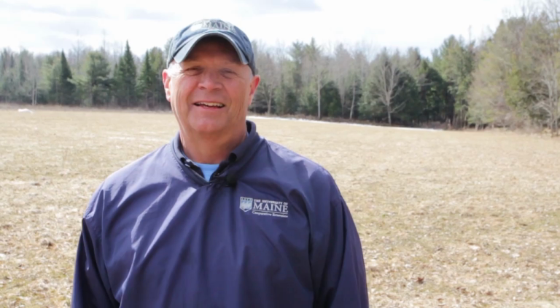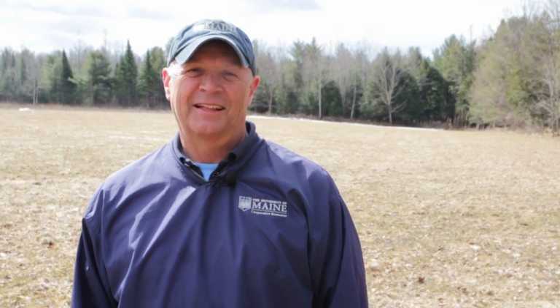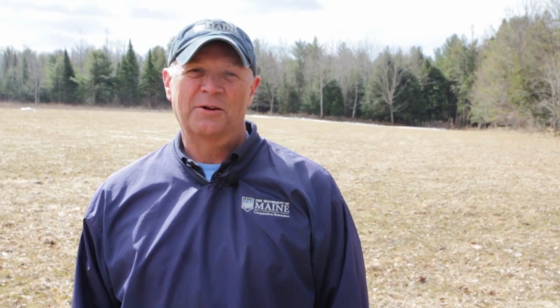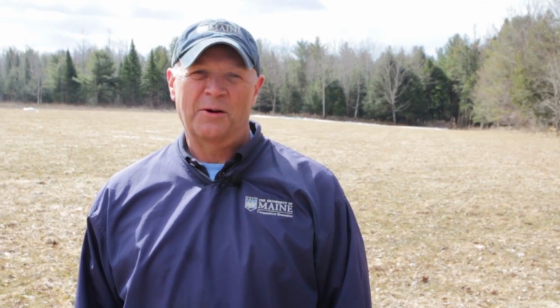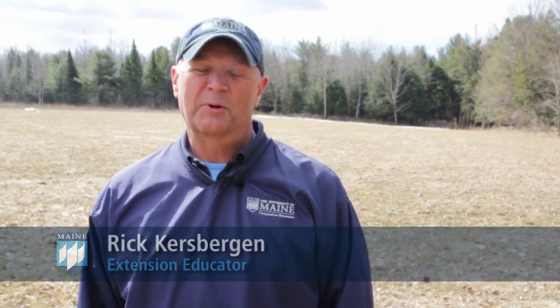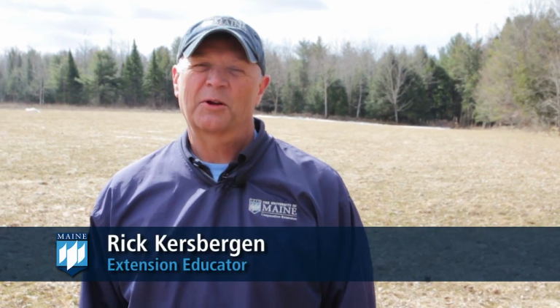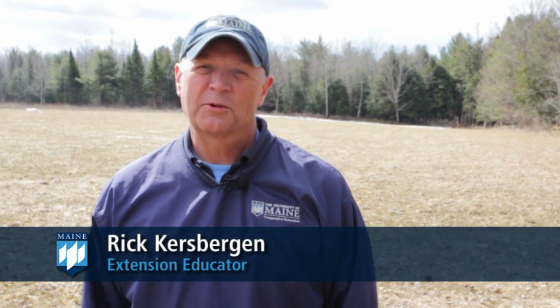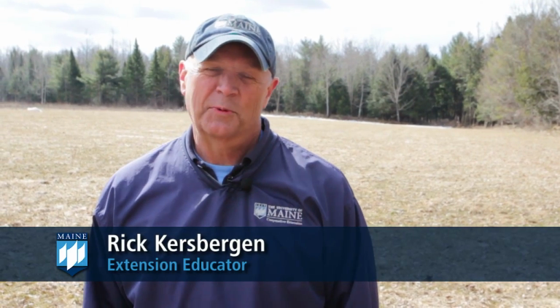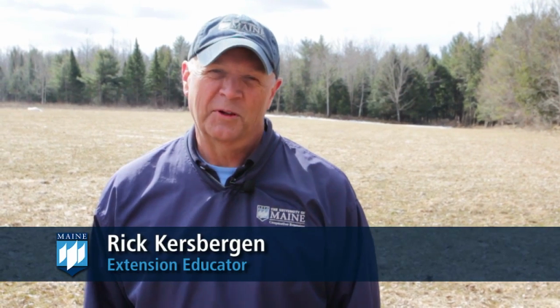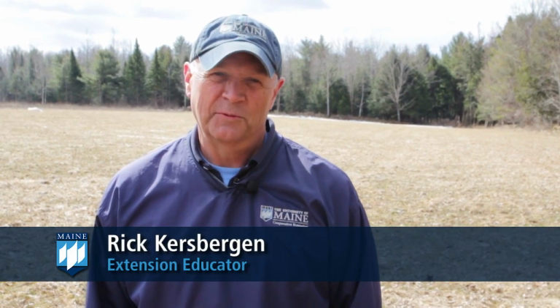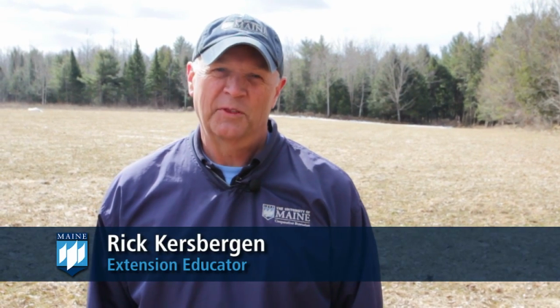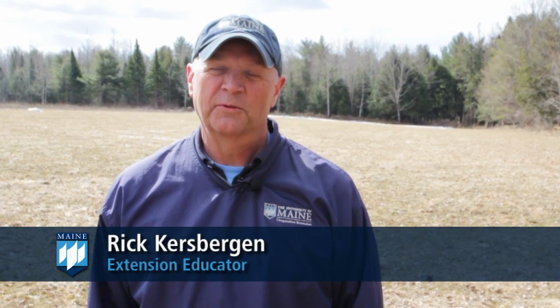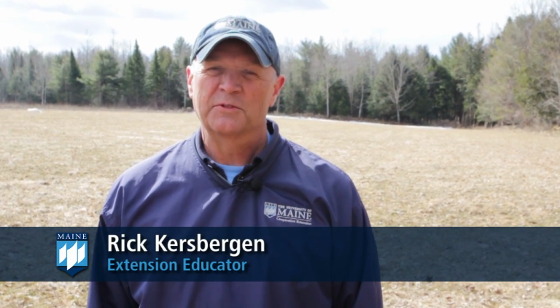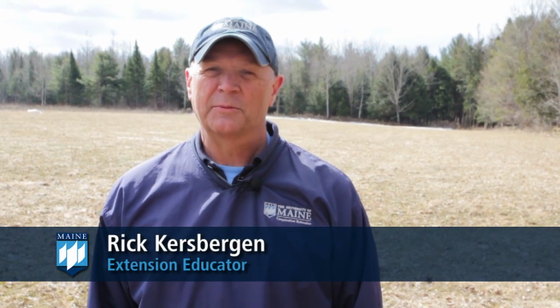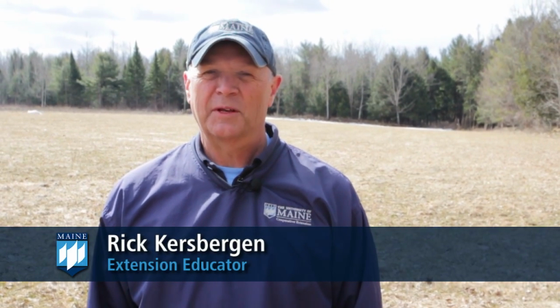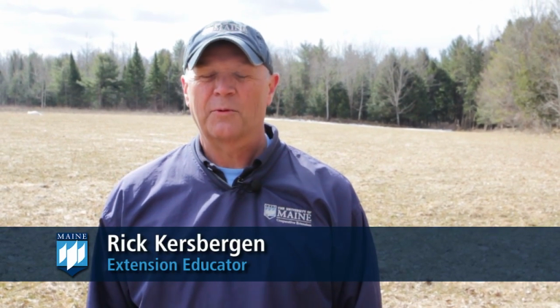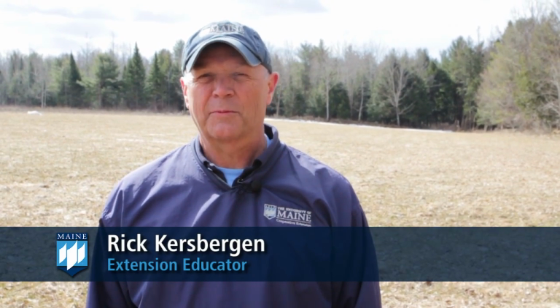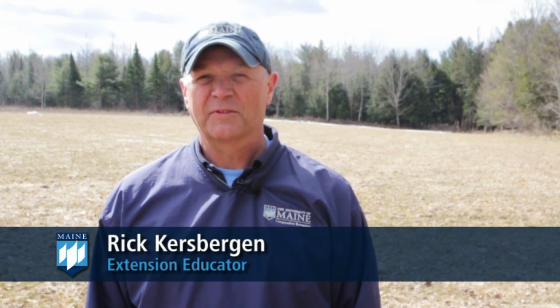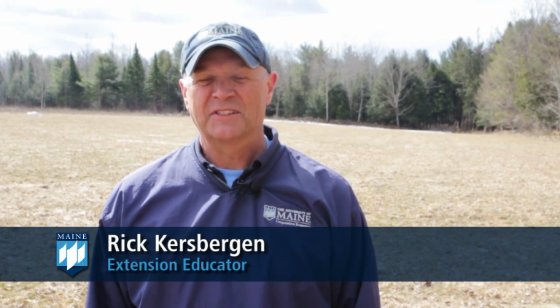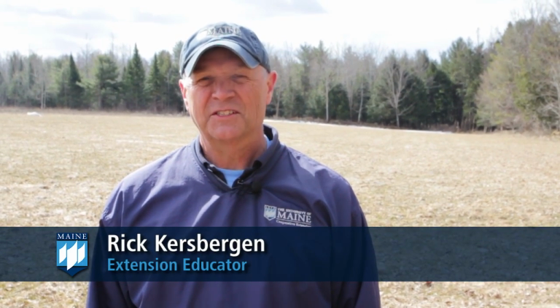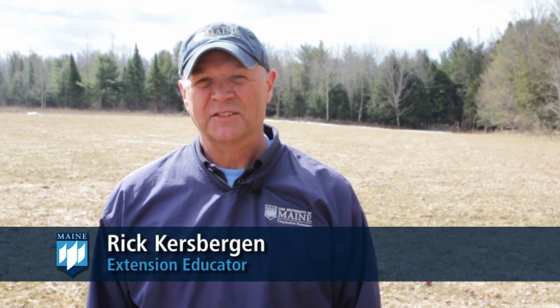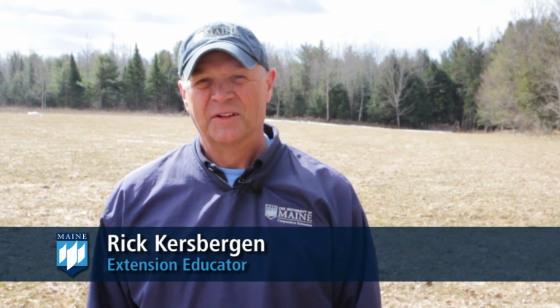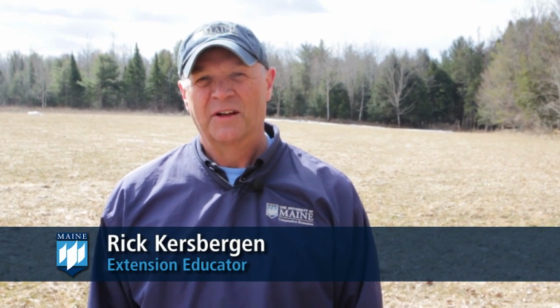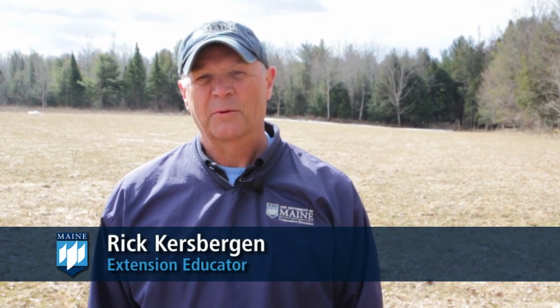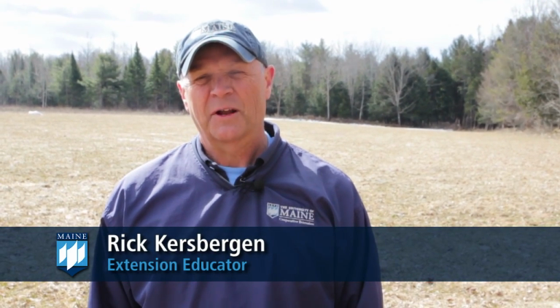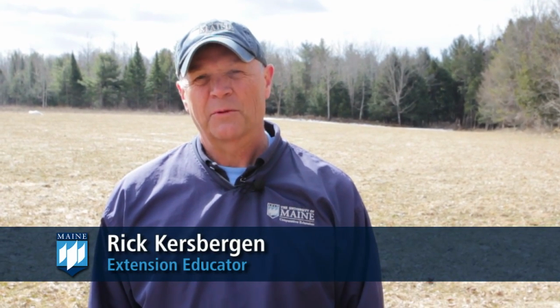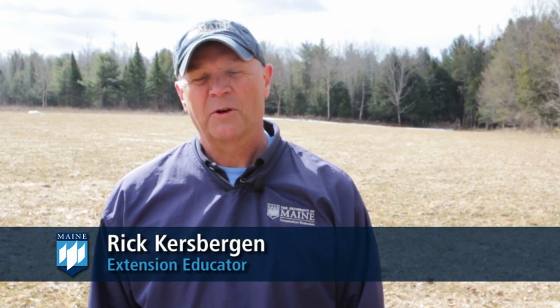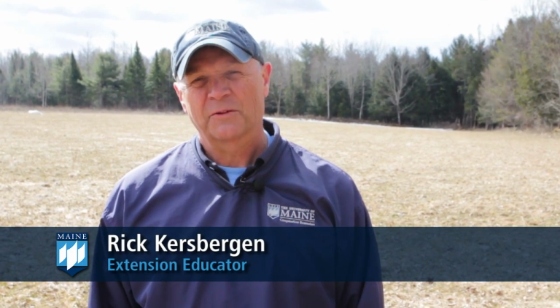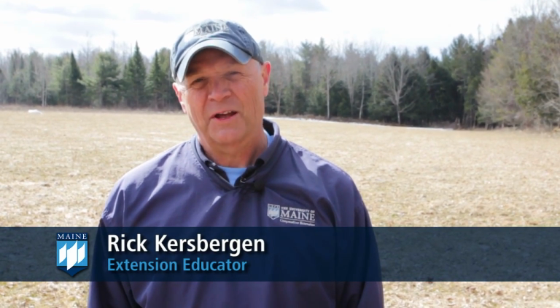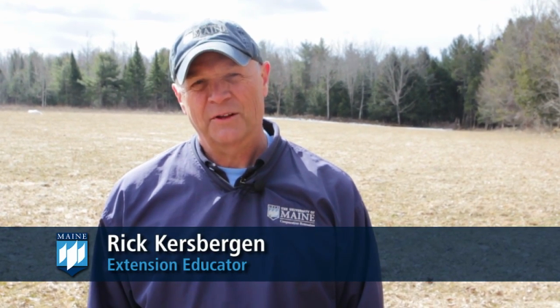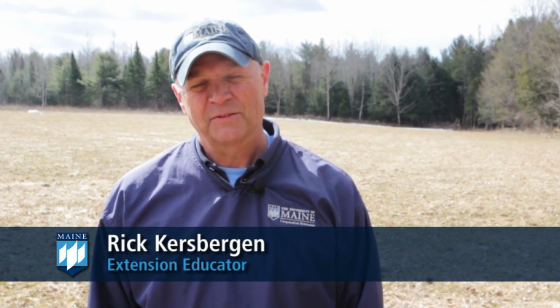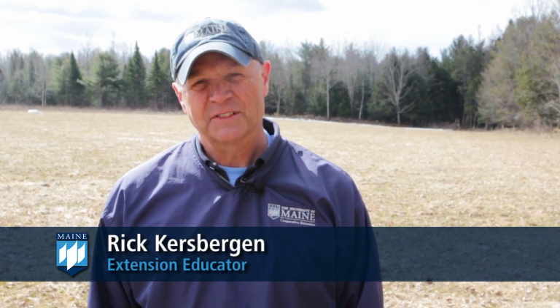Hello, I'm Rhett Kurzbergen with the University of Maine Cooperative Extension. I work out of the Waldo County office.